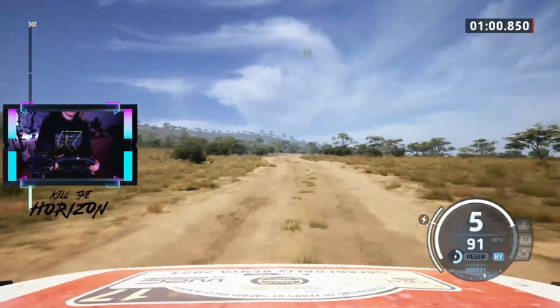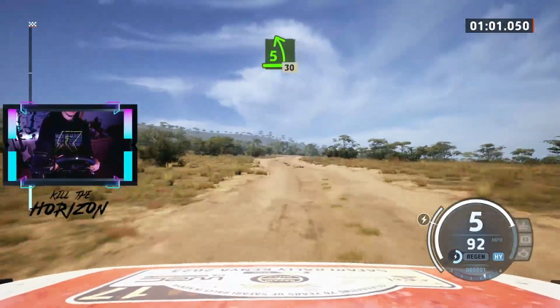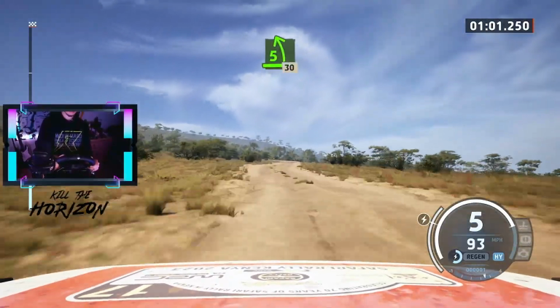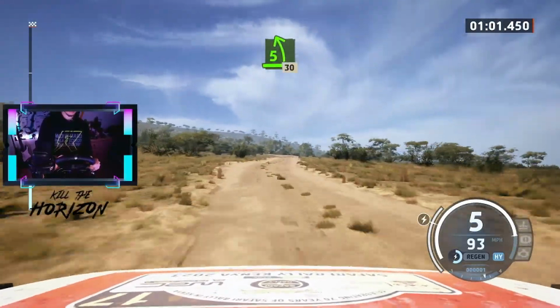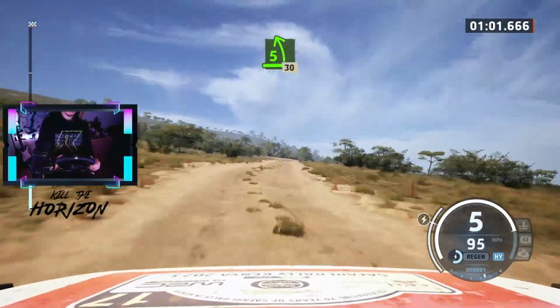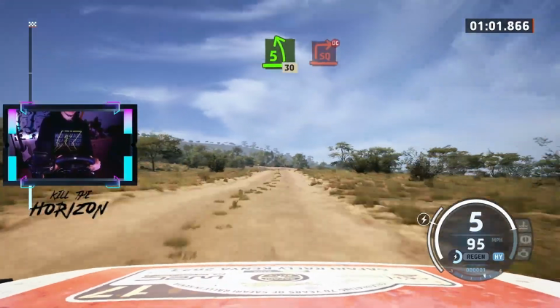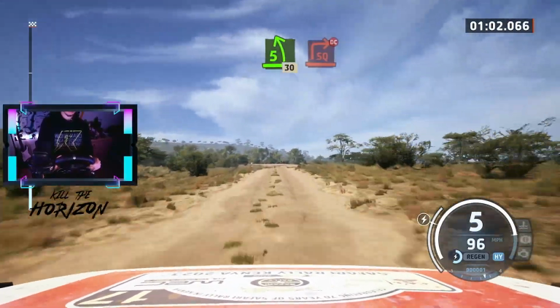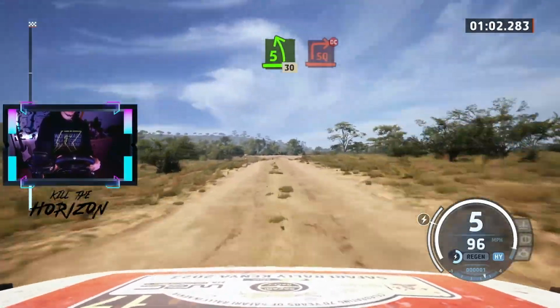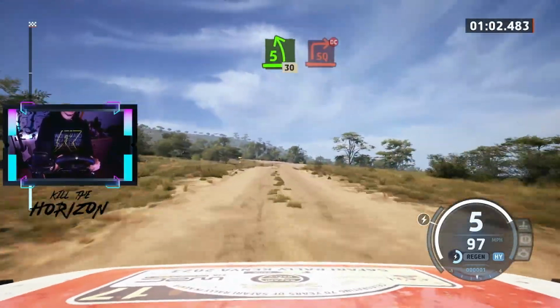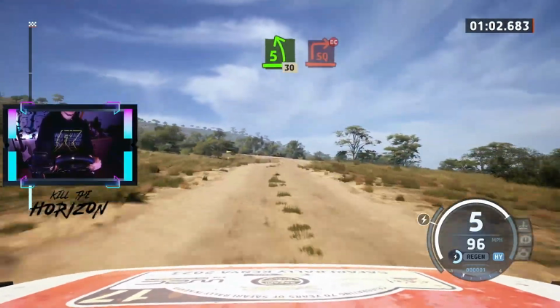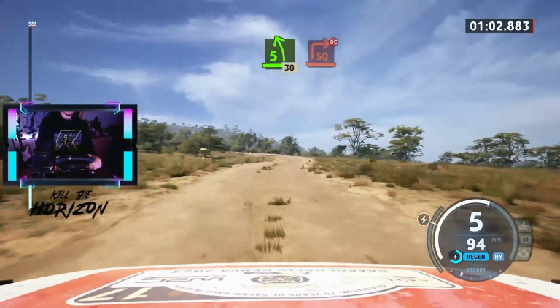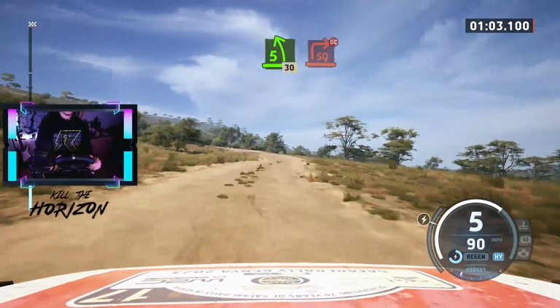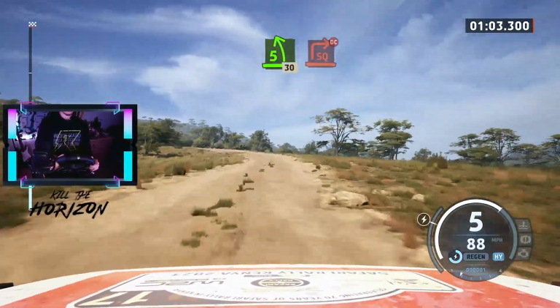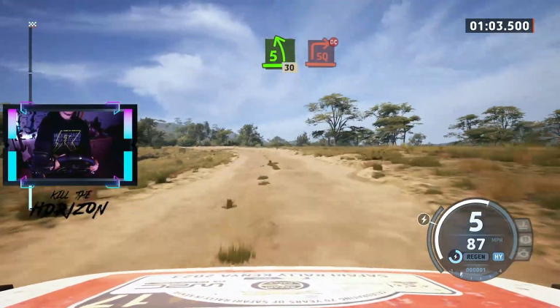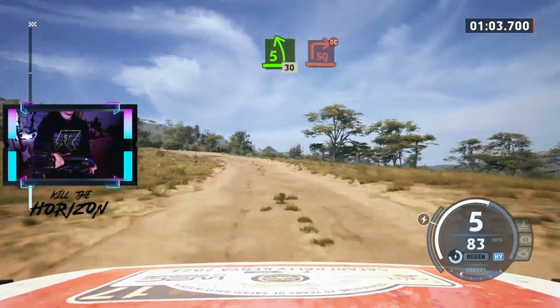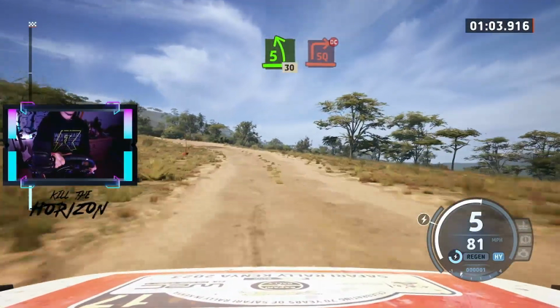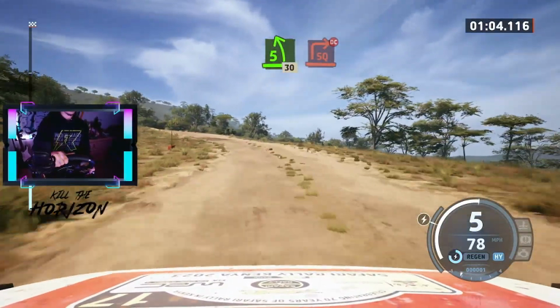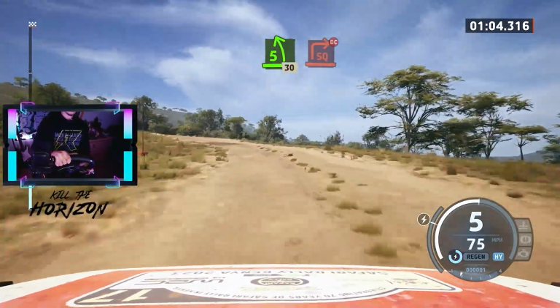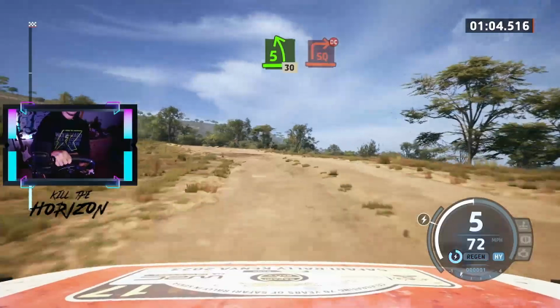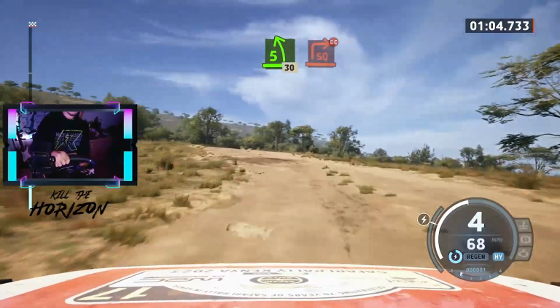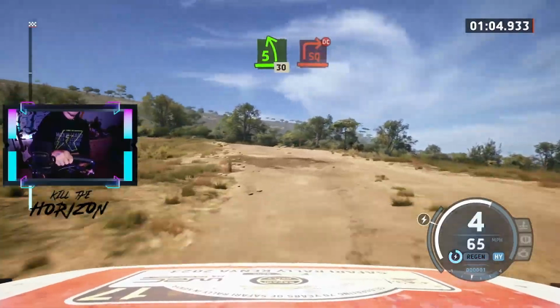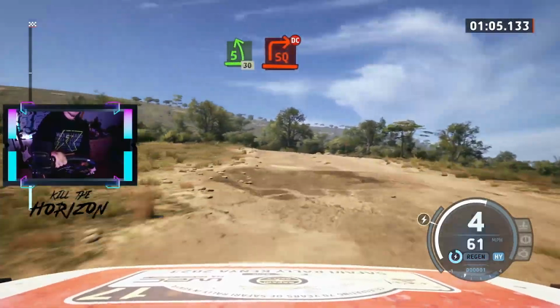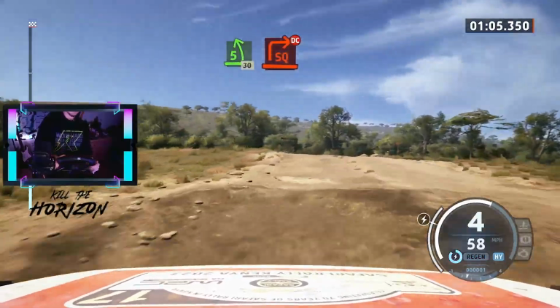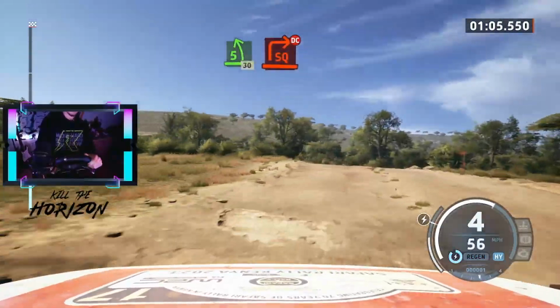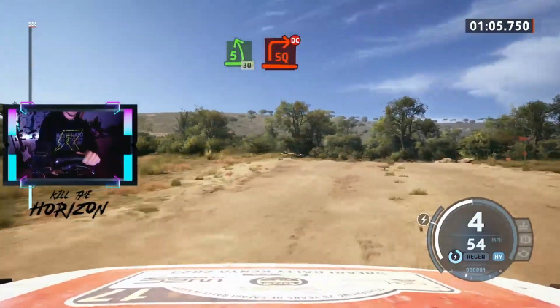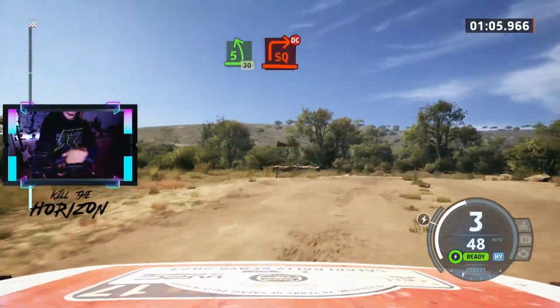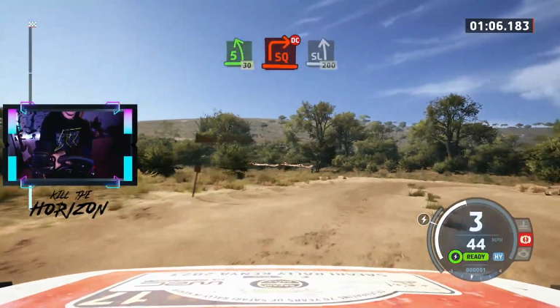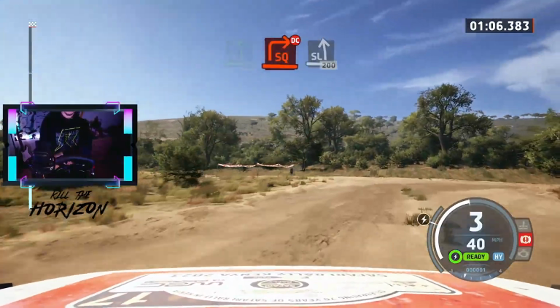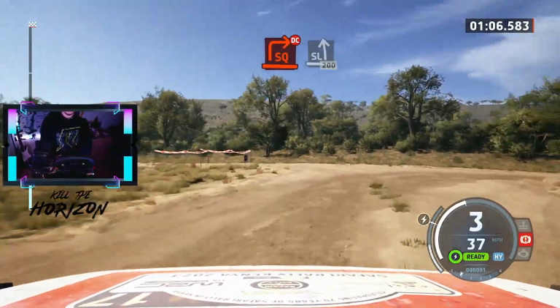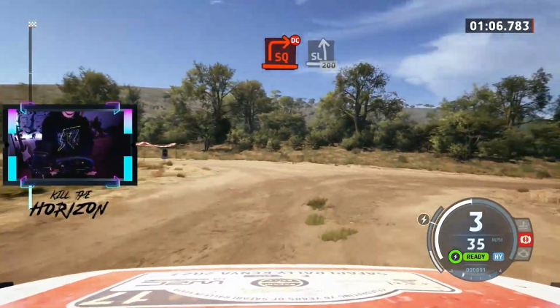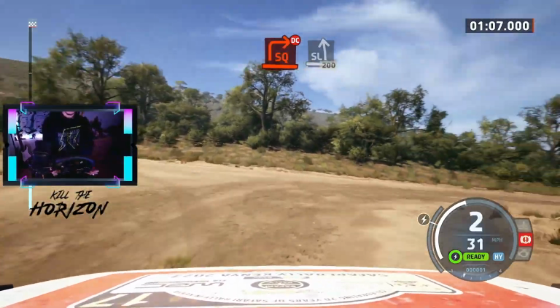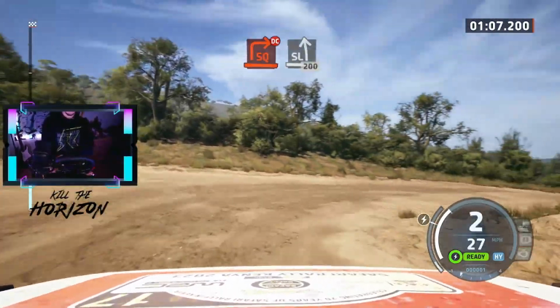Slowing. Find left, 30. Turn square right, a crest, don't cut. To slight left, 200.